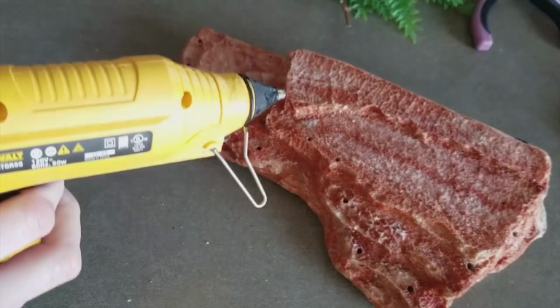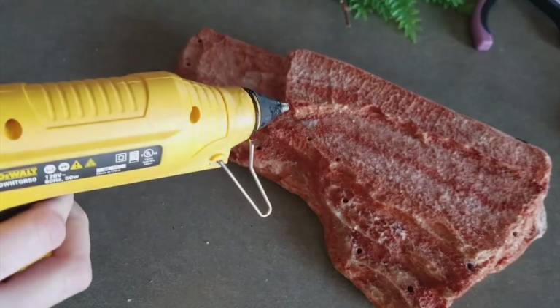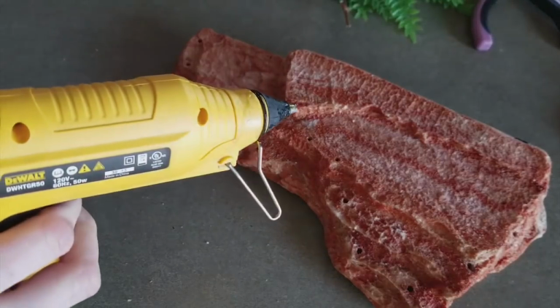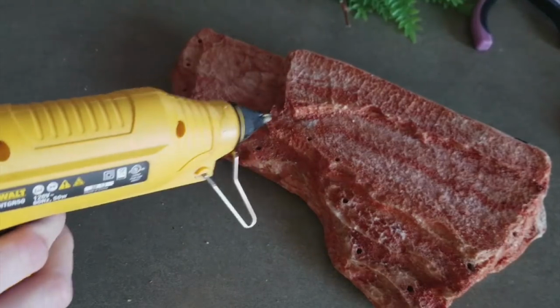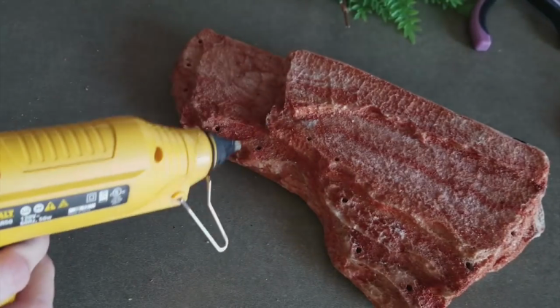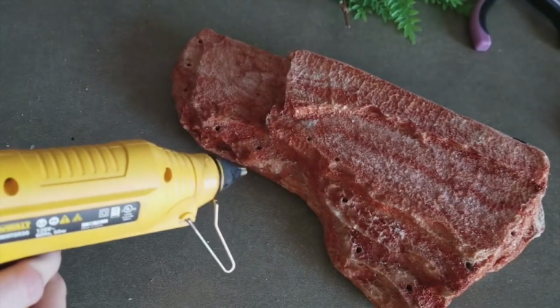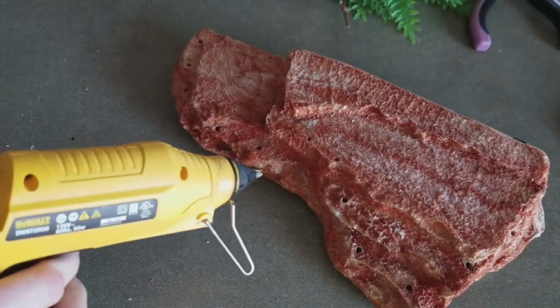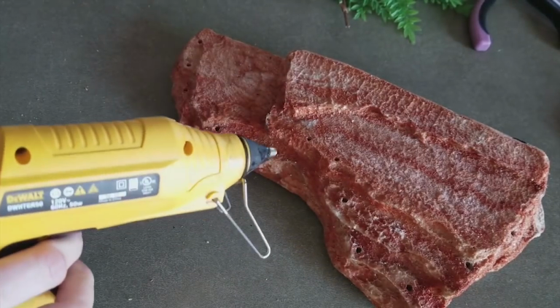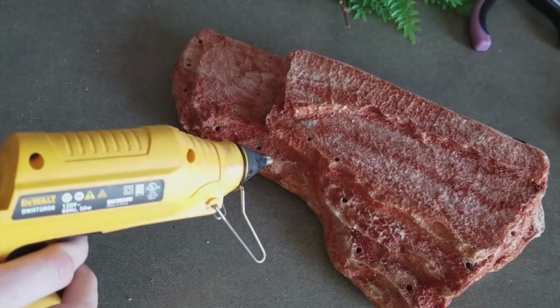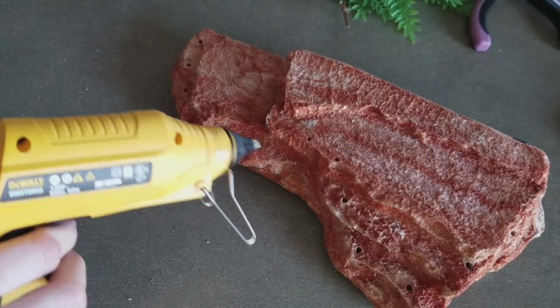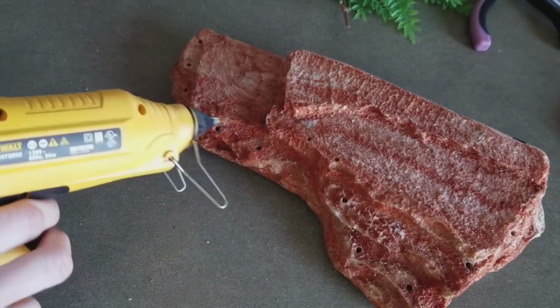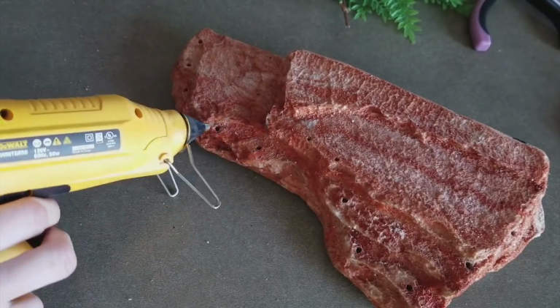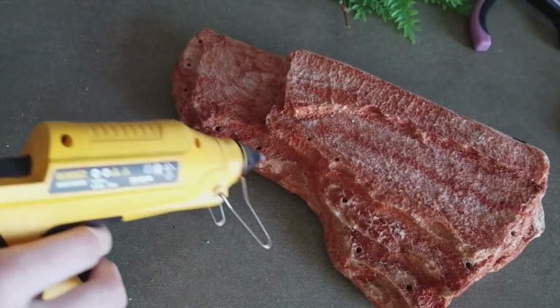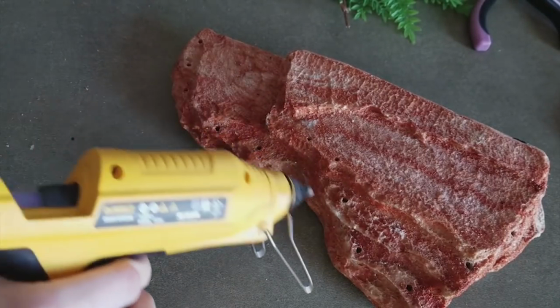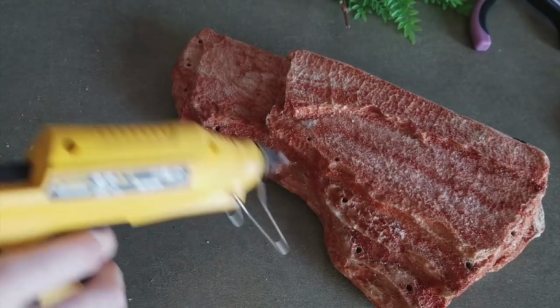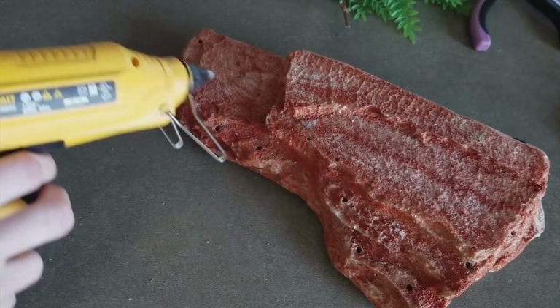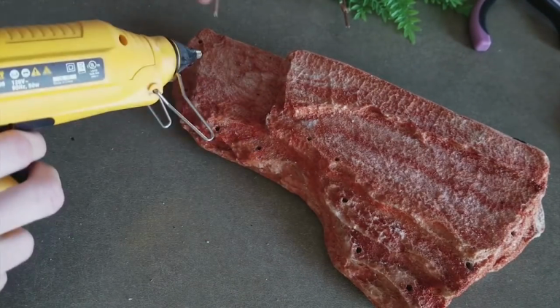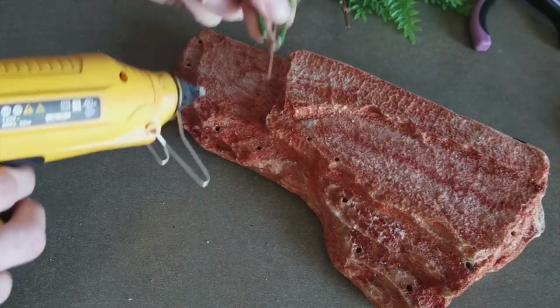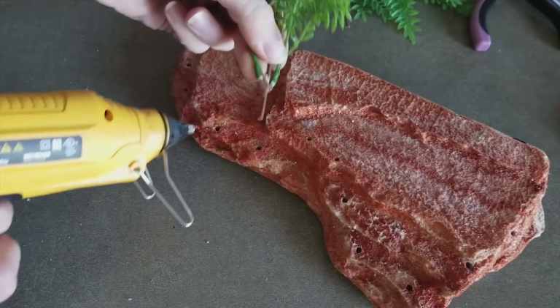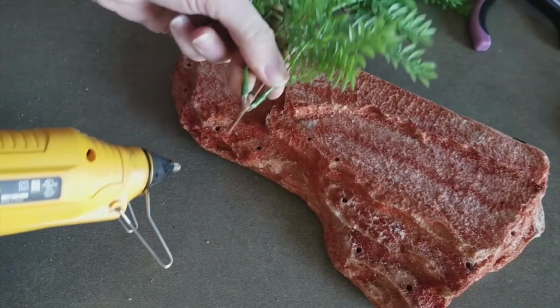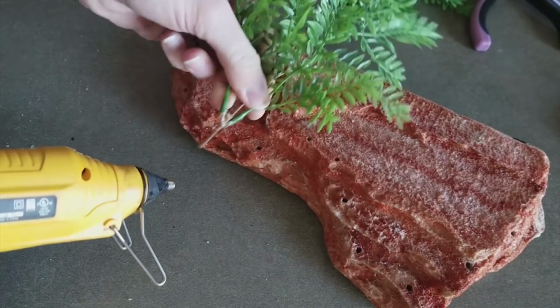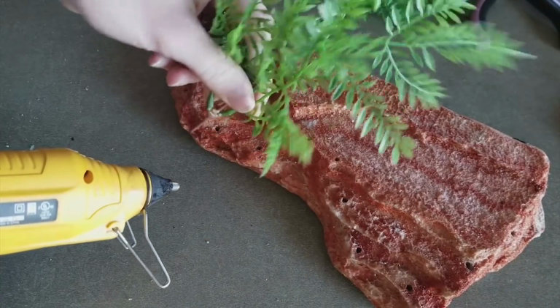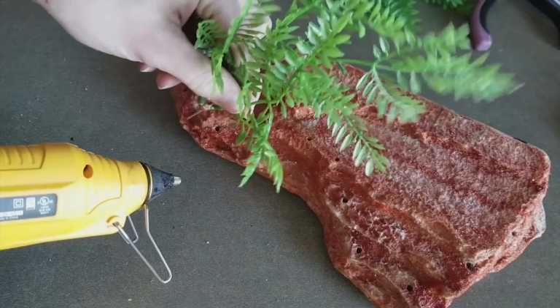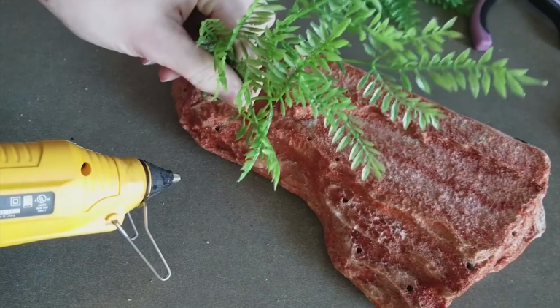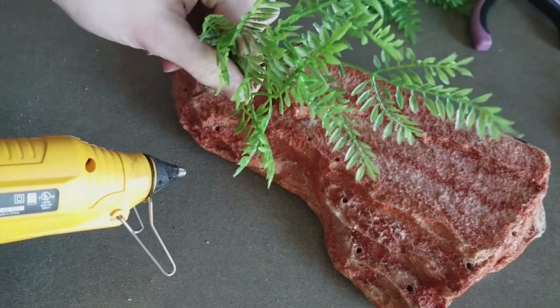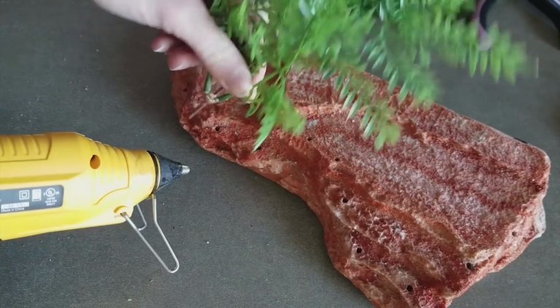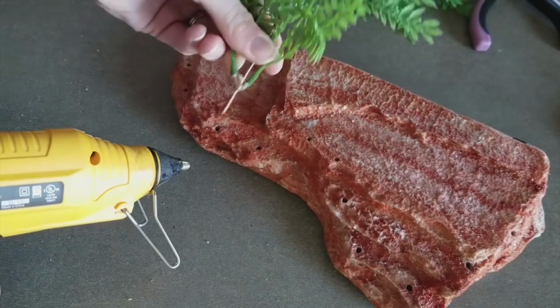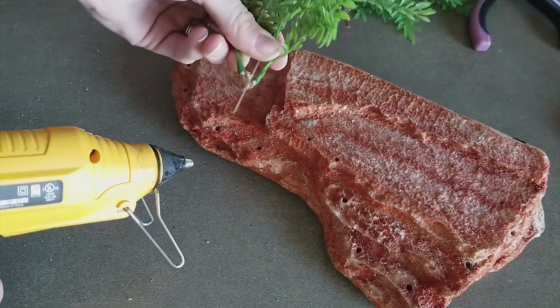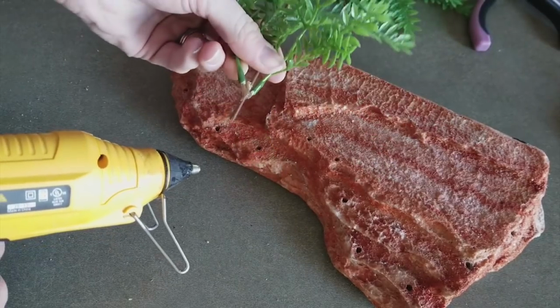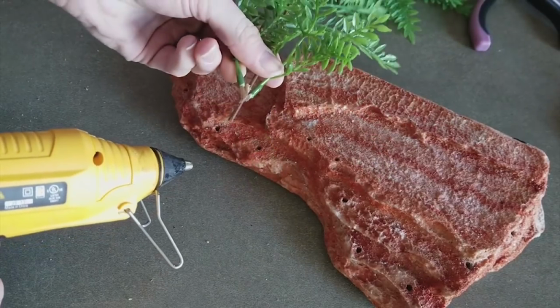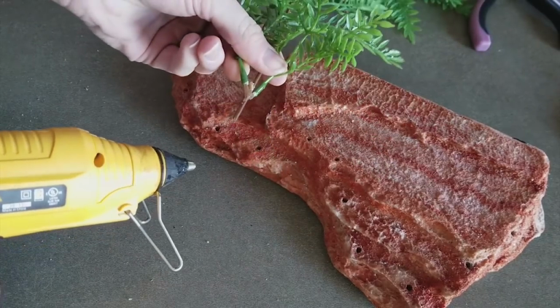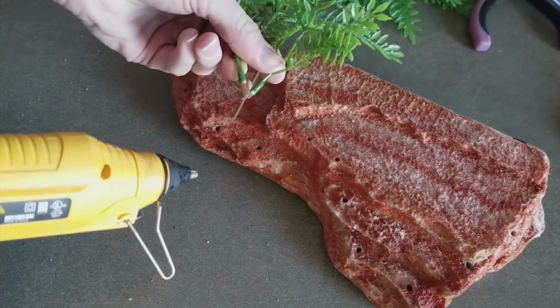Next, I'm going to insert a little bit of hot glue into each hole, and then immediately place the plant in before it cools down.